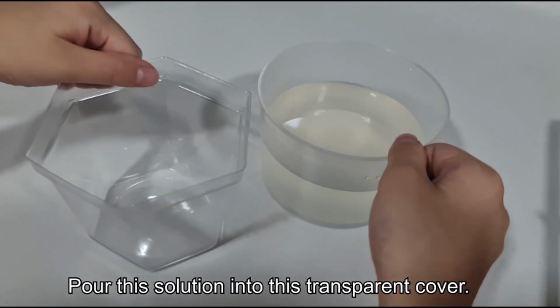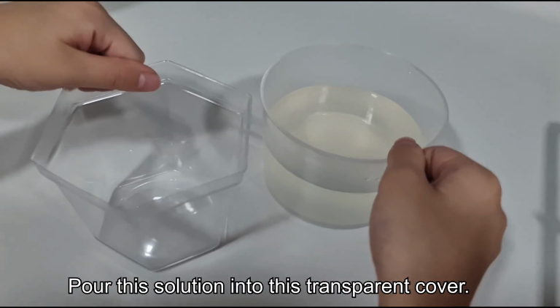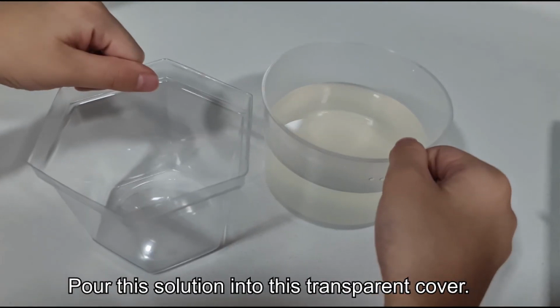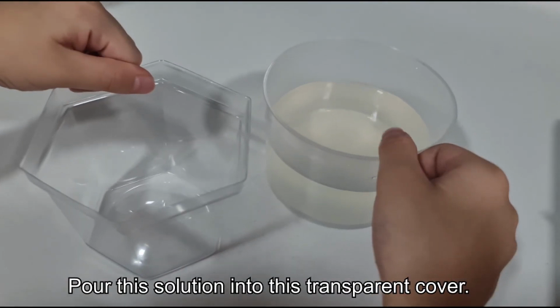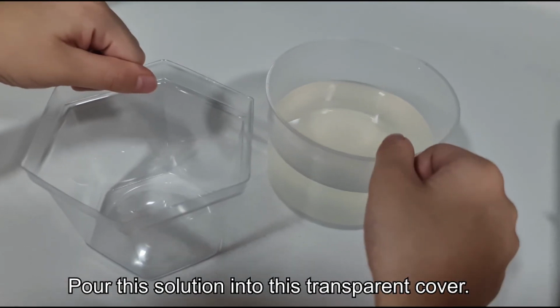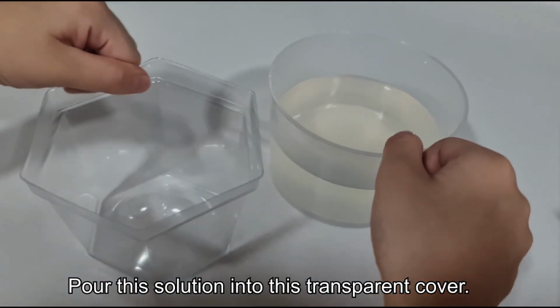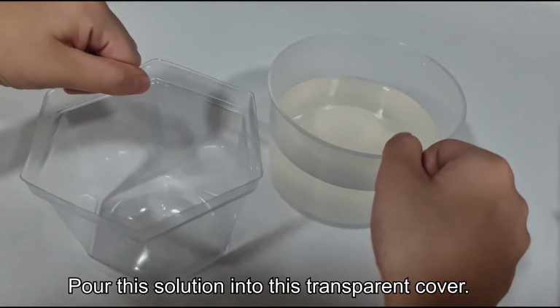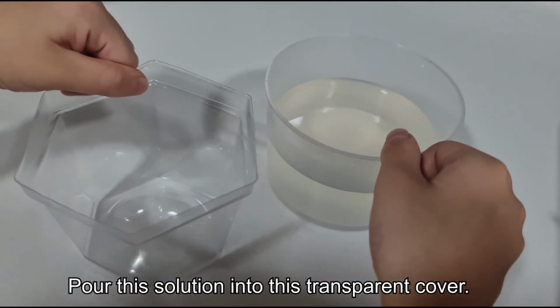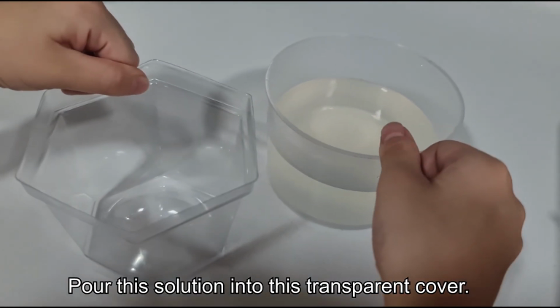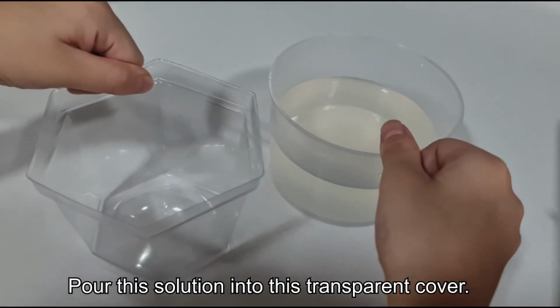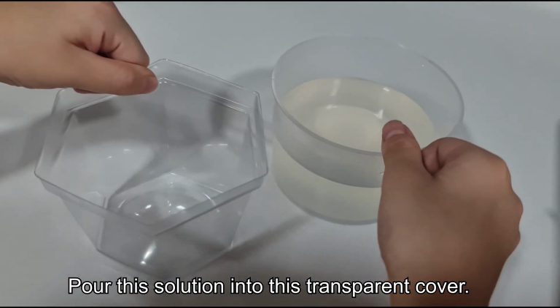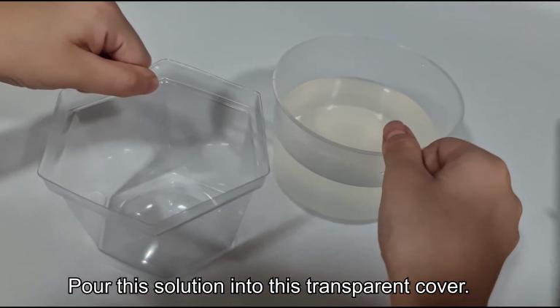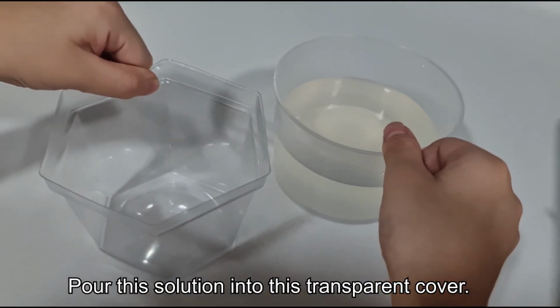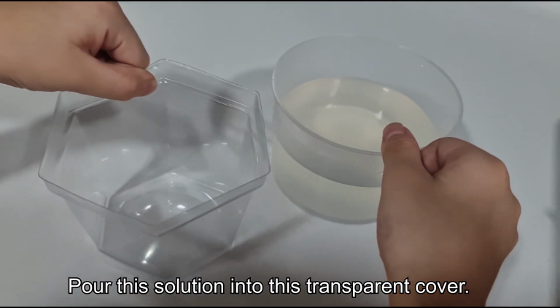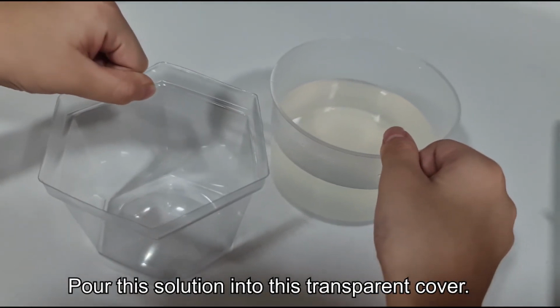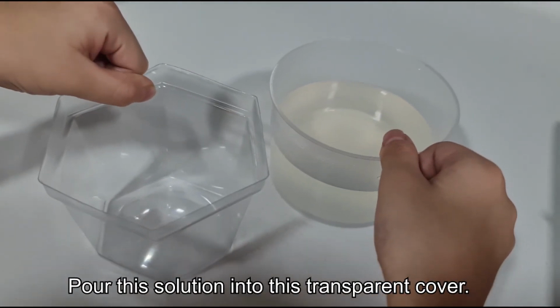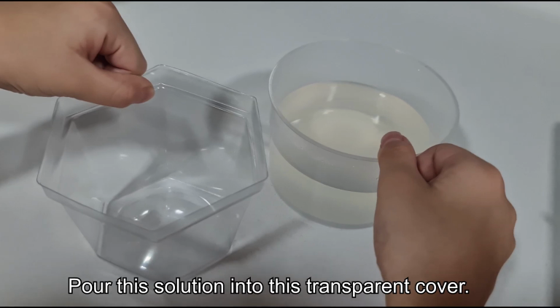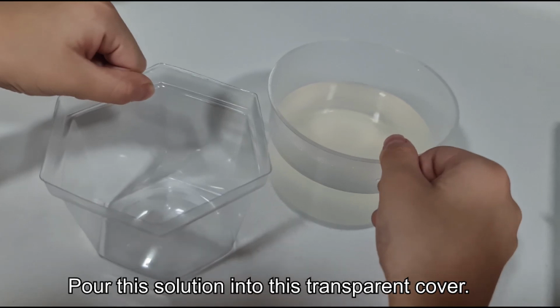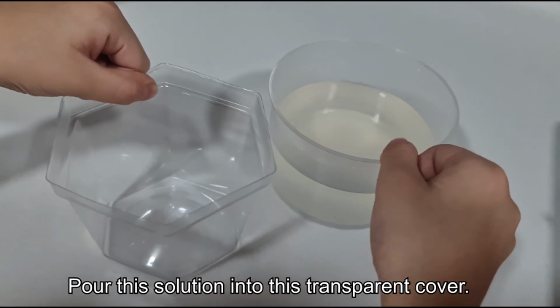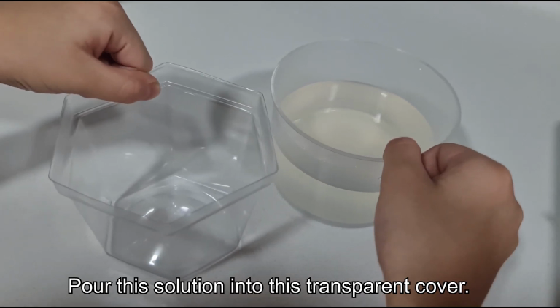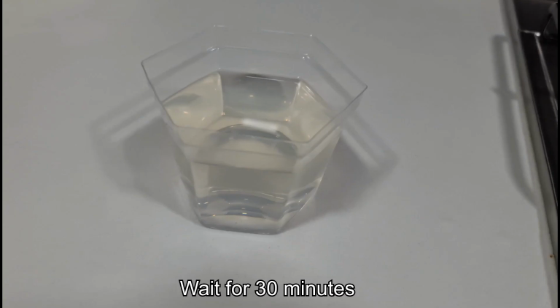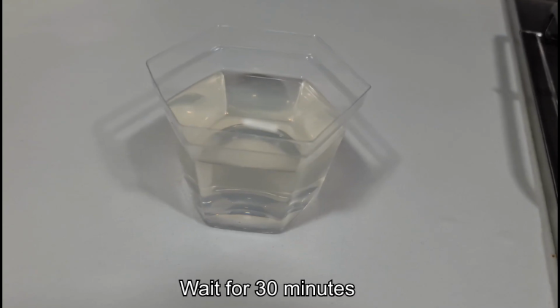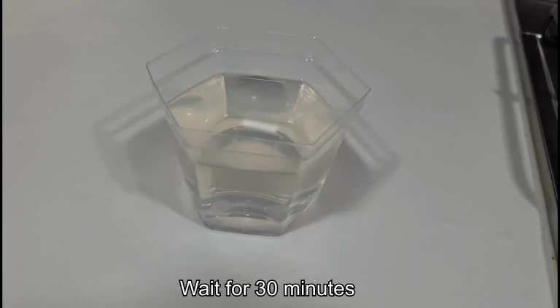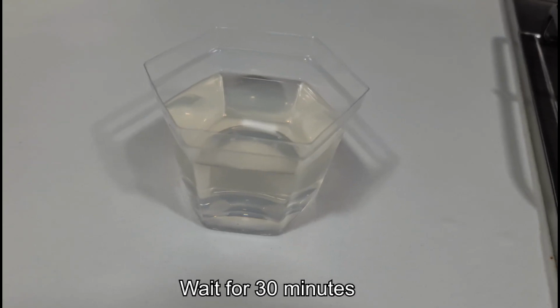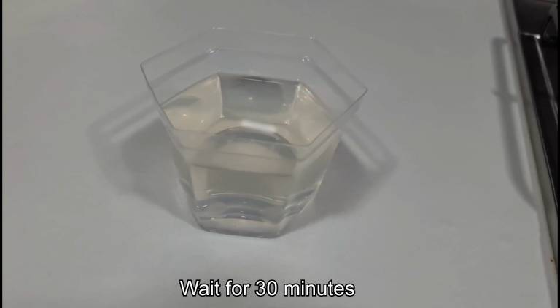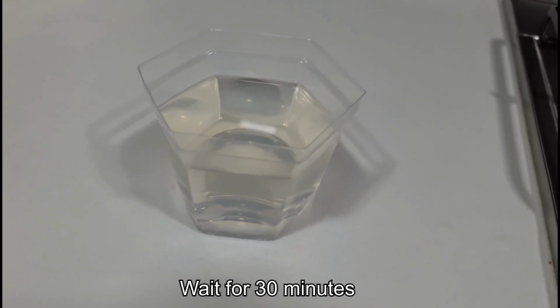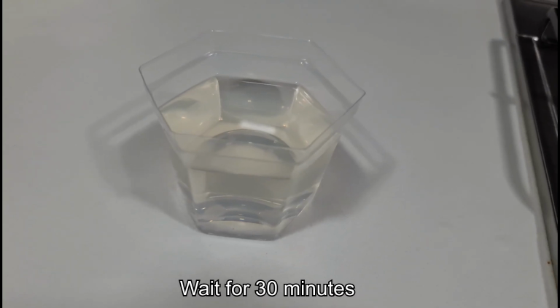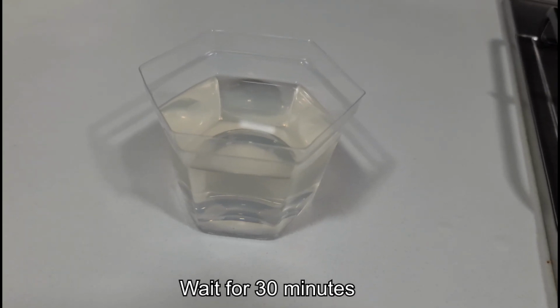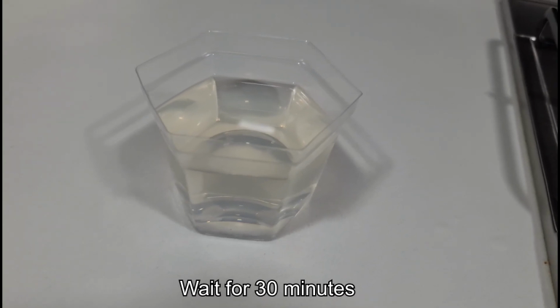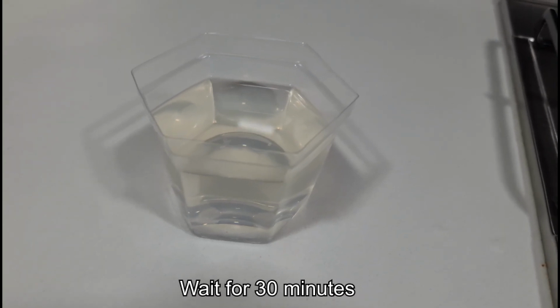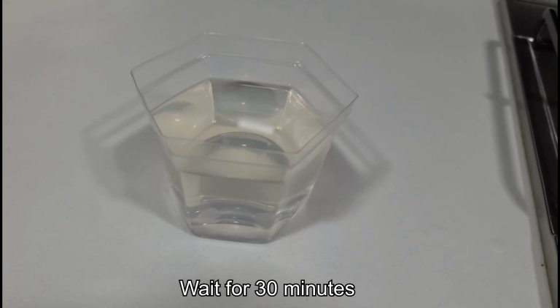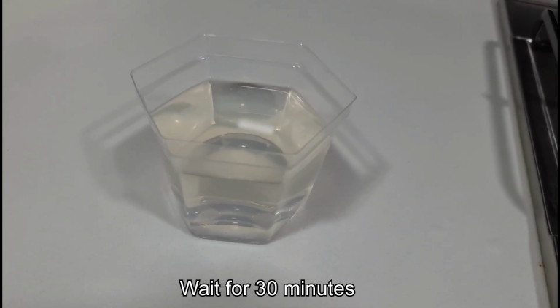Pour this solution into this transparent cover. Next, wait for 30 minutes.